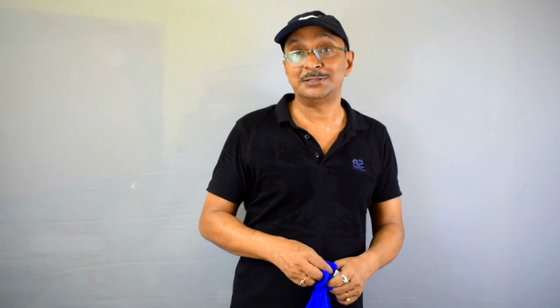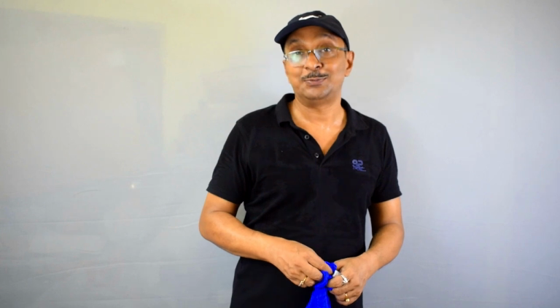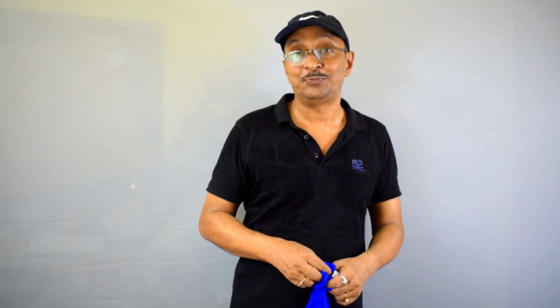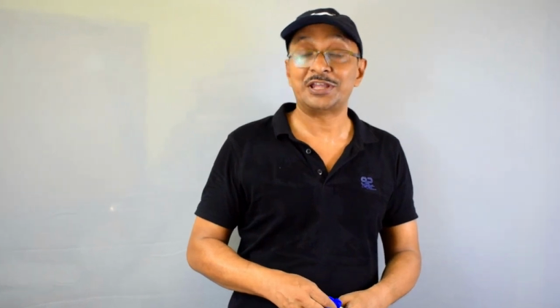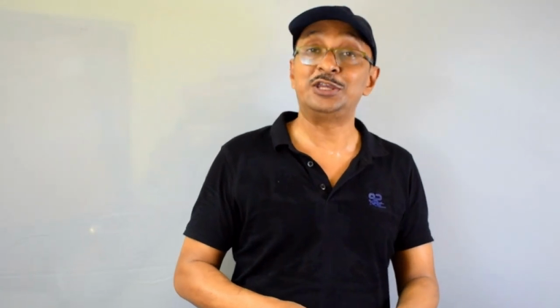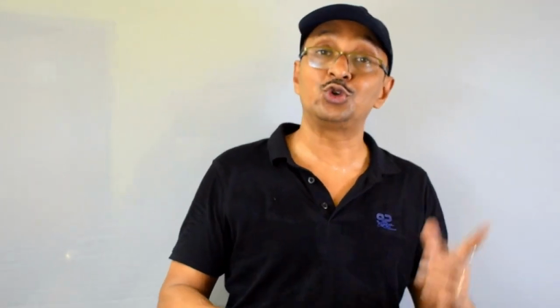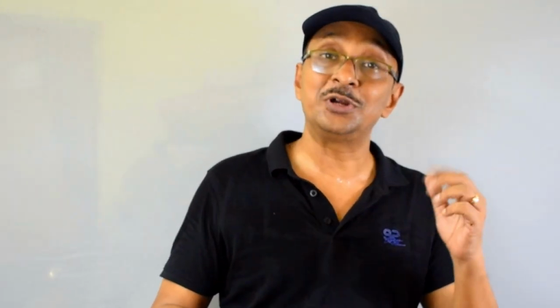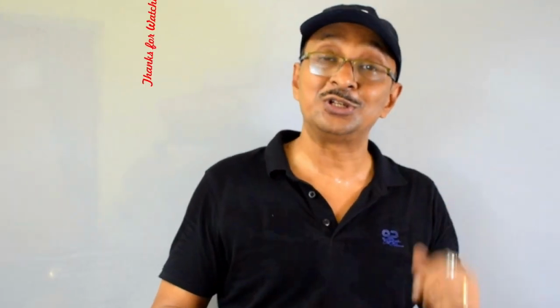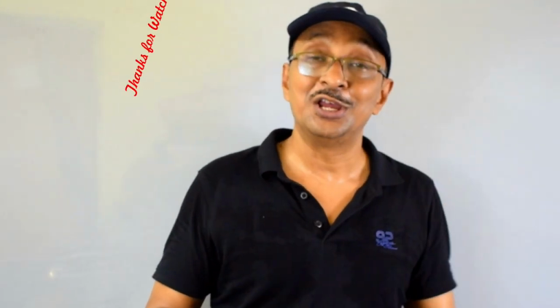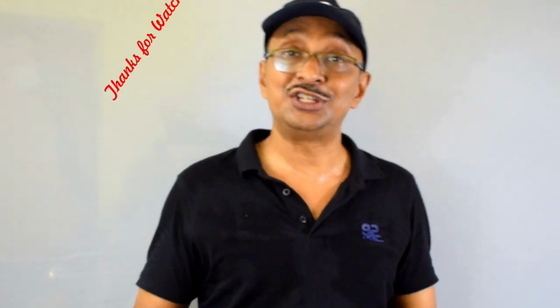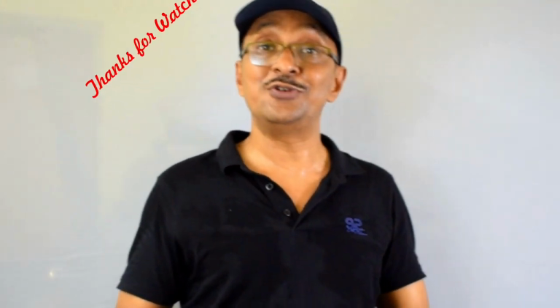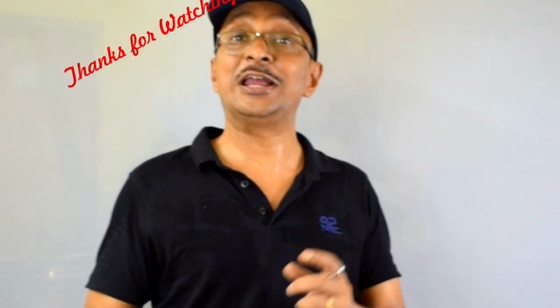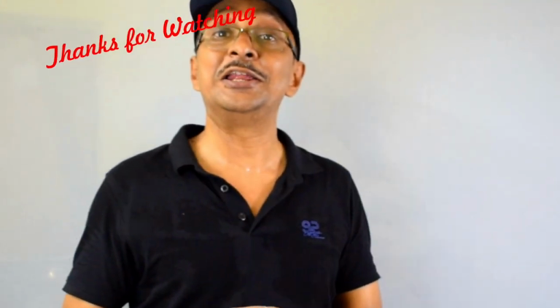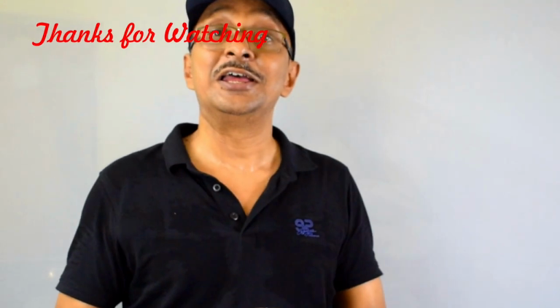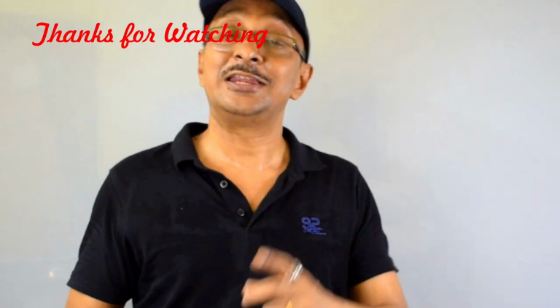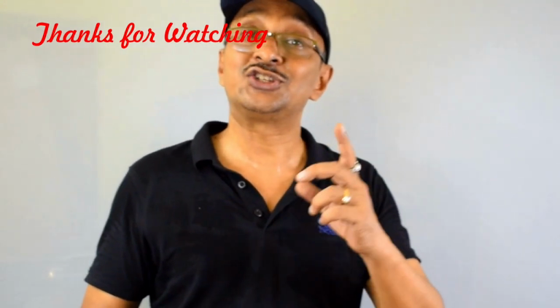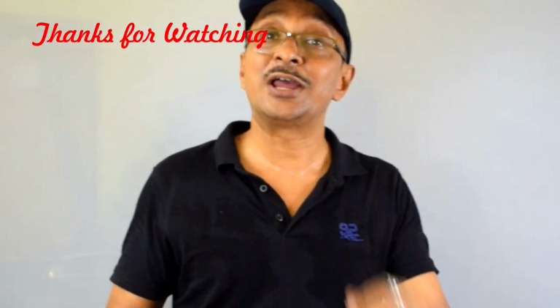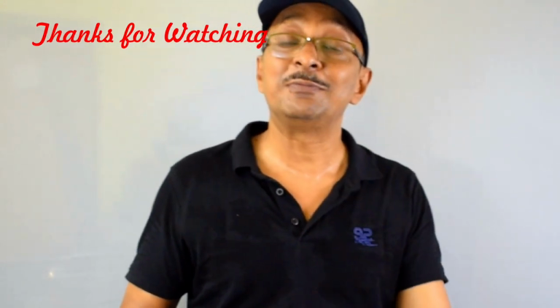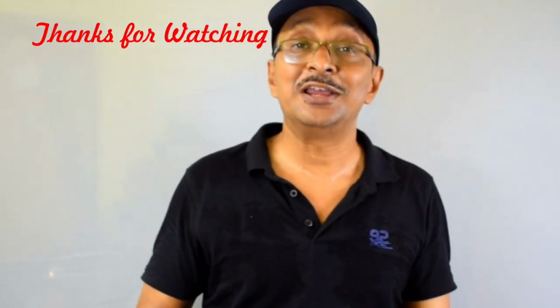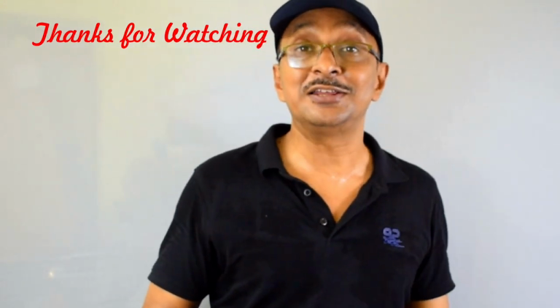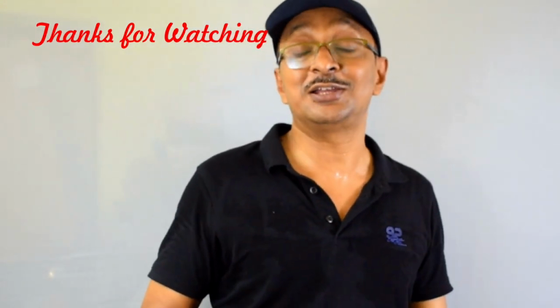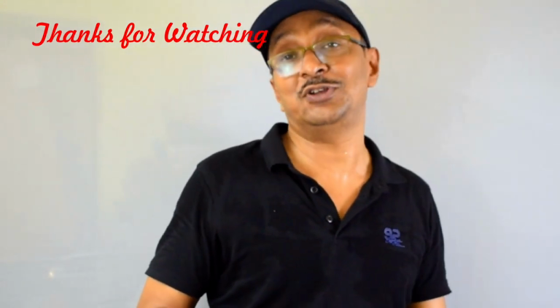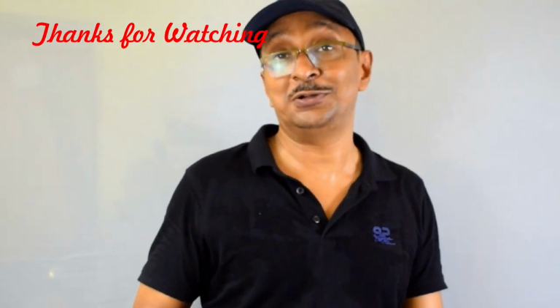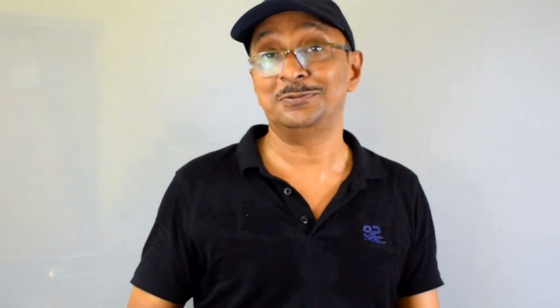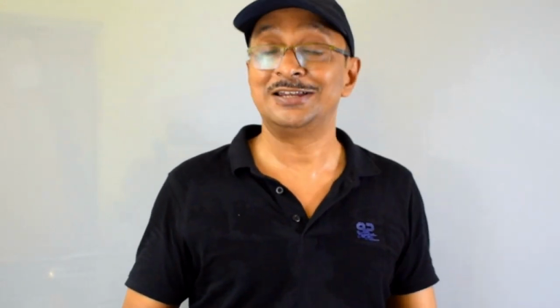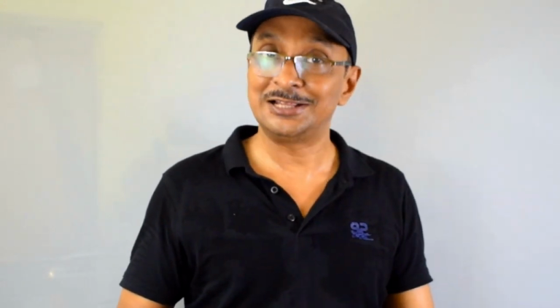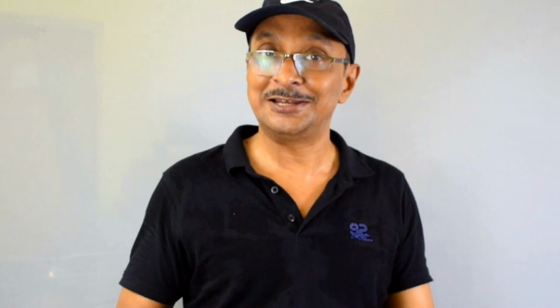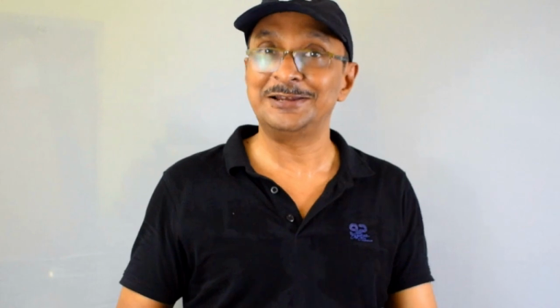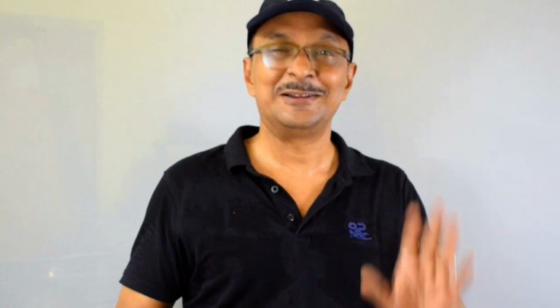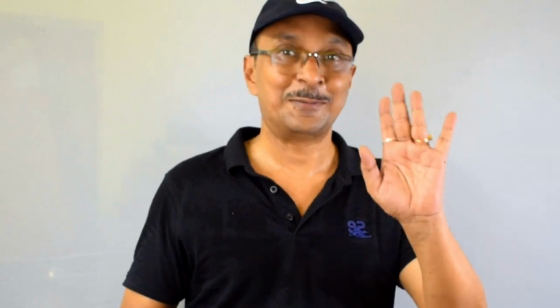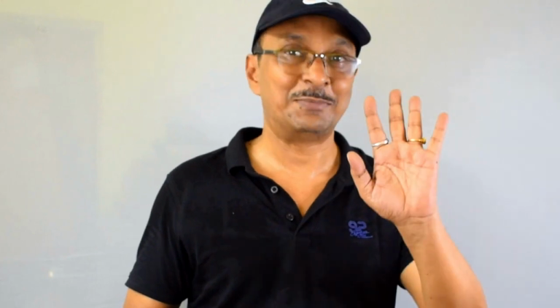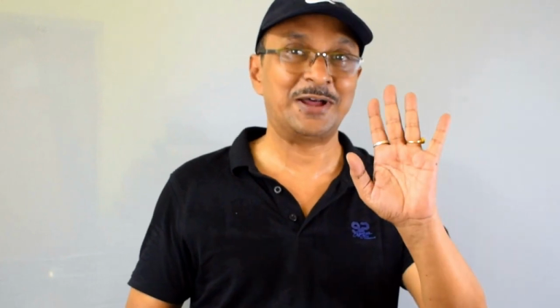Thank you so much. See you again next time in the next video. Till then, bye bye.